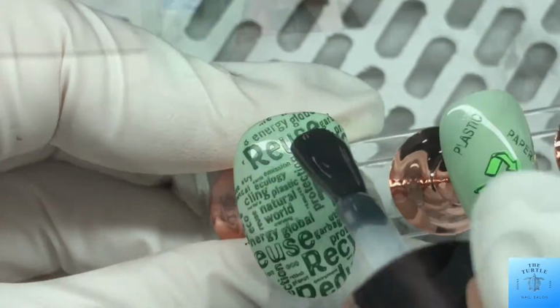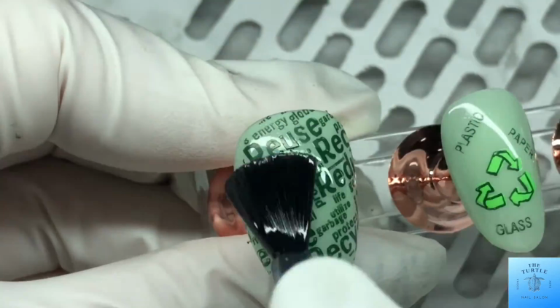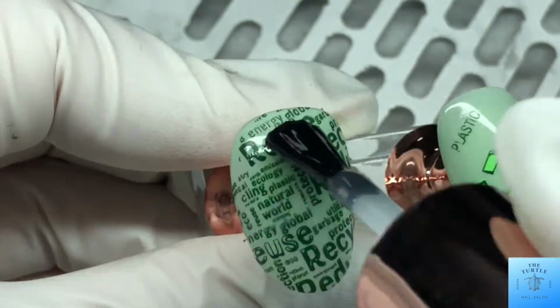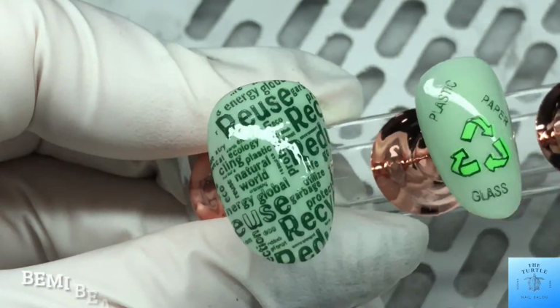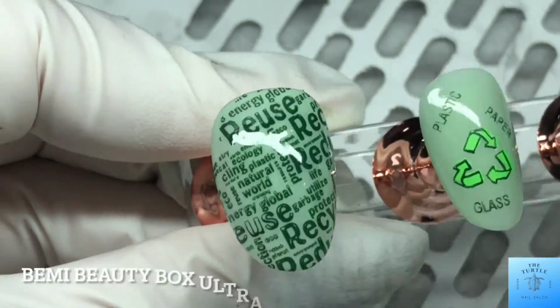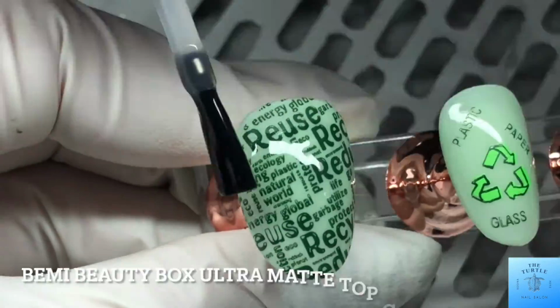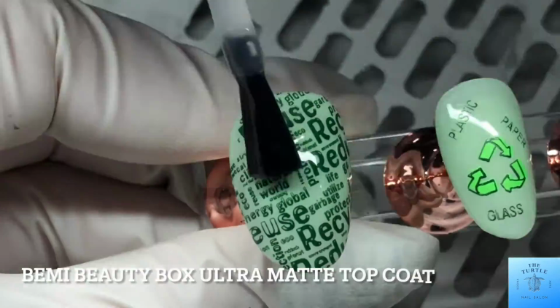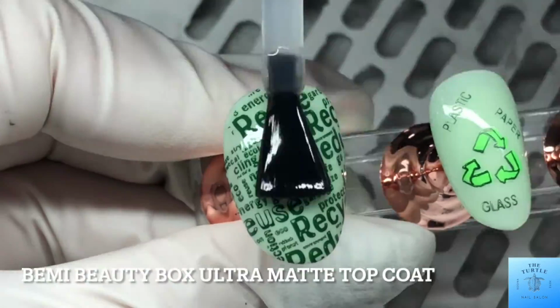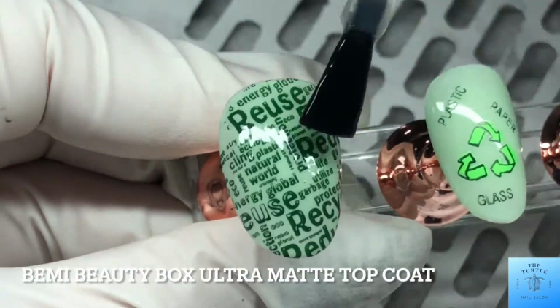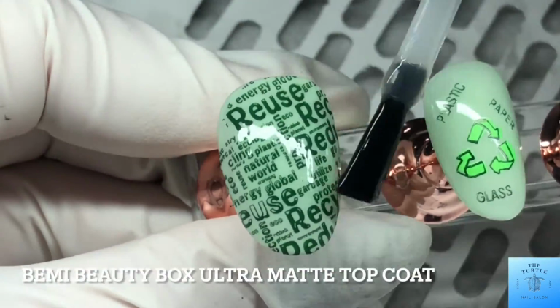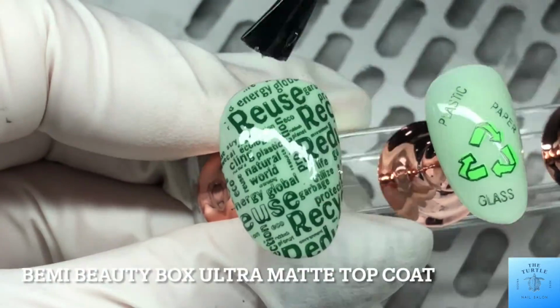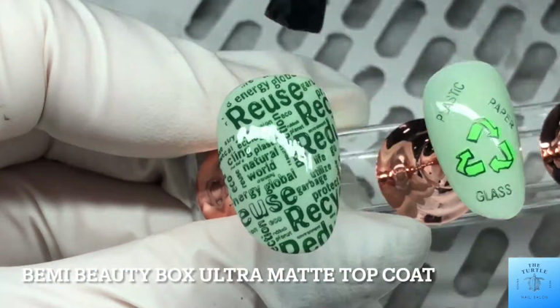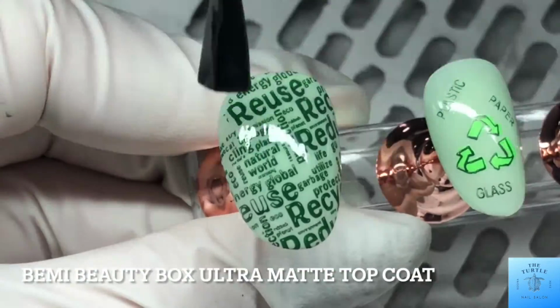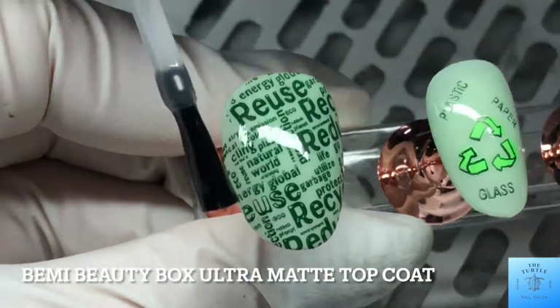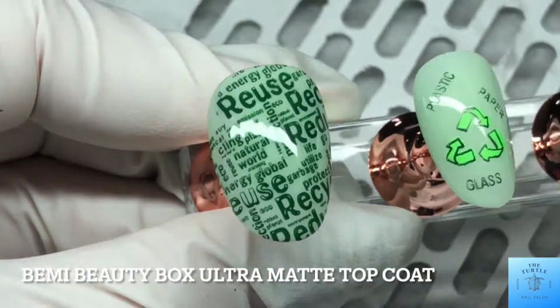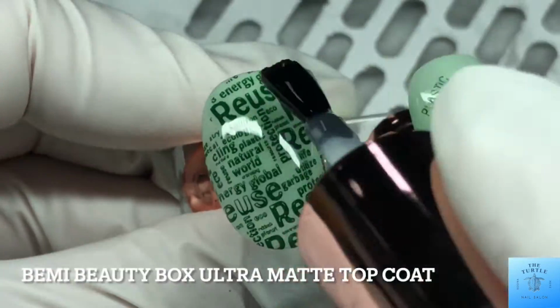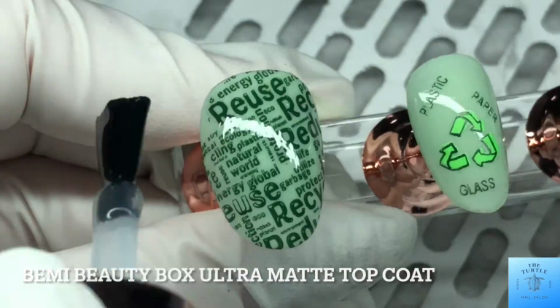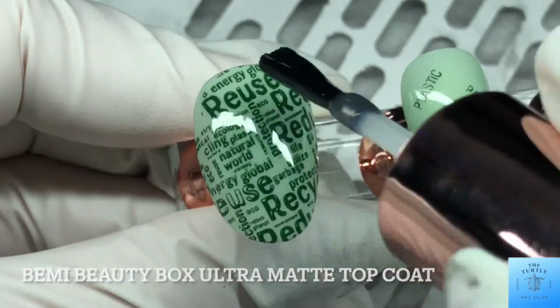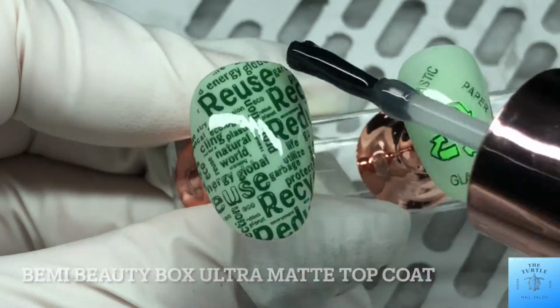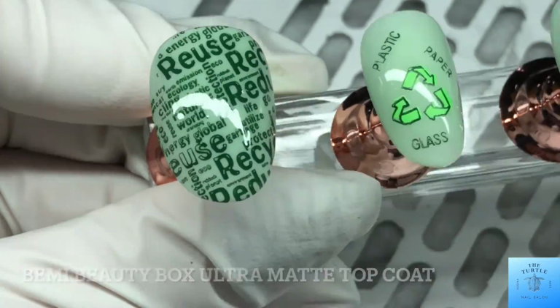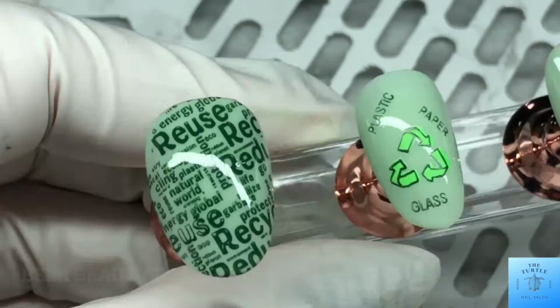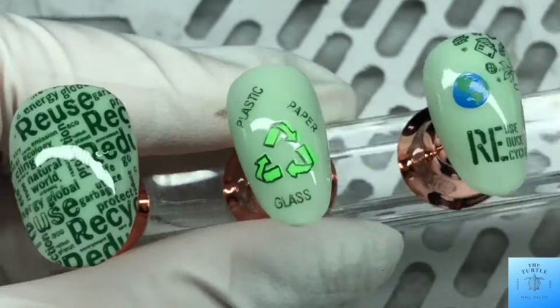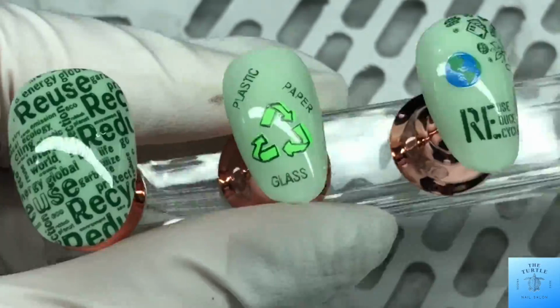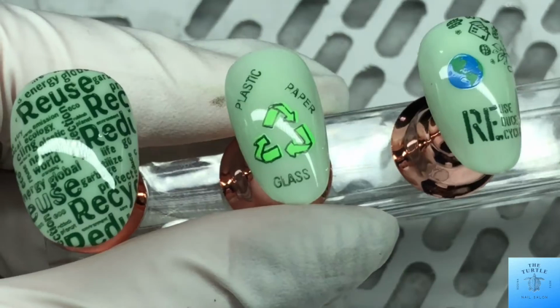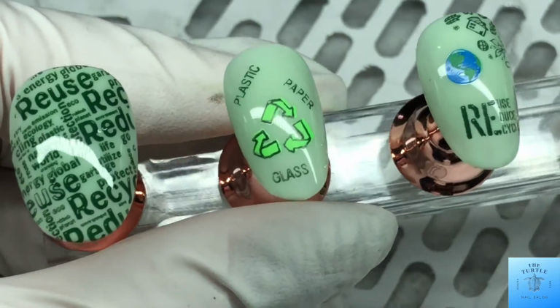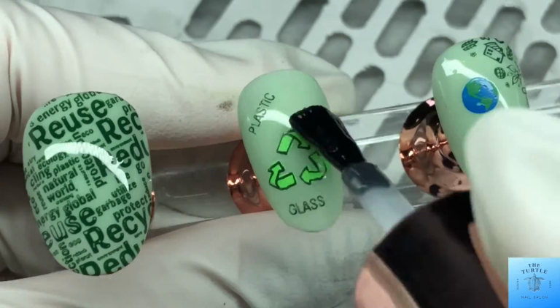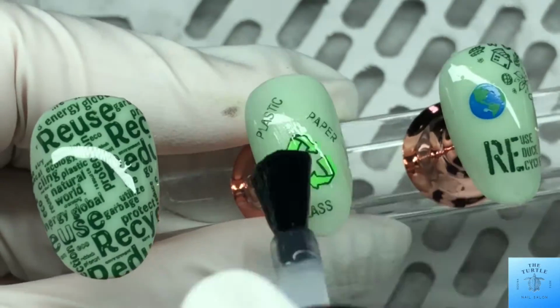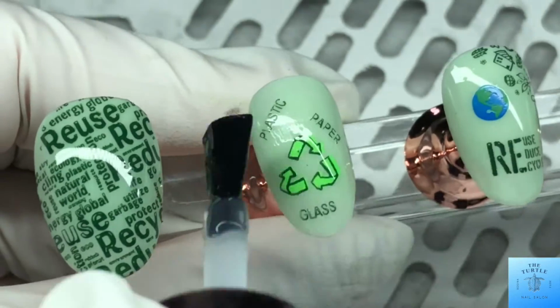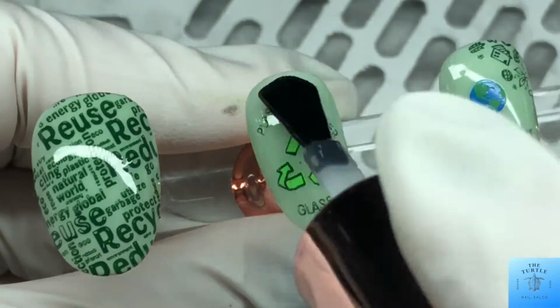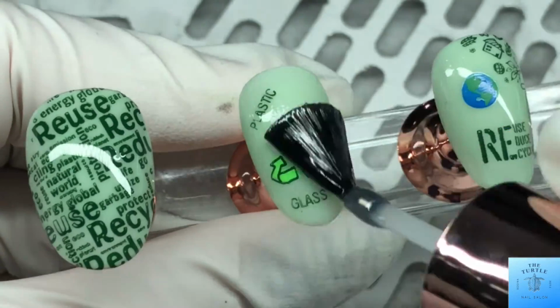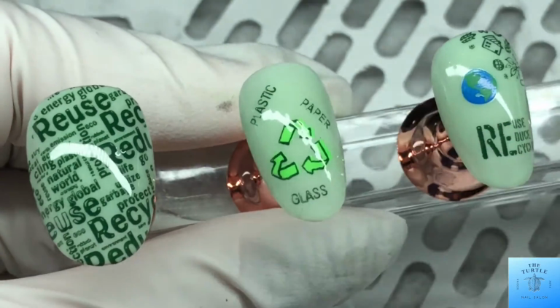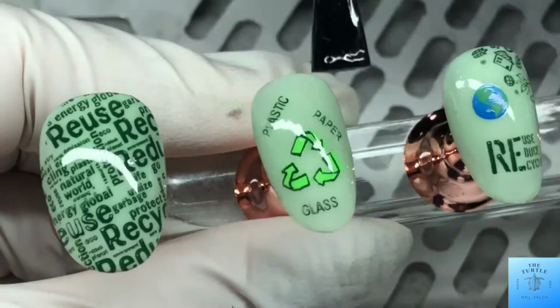I'm going to use my very favorite Be Me Beauty Box ultra matte top coat to seal in the design.